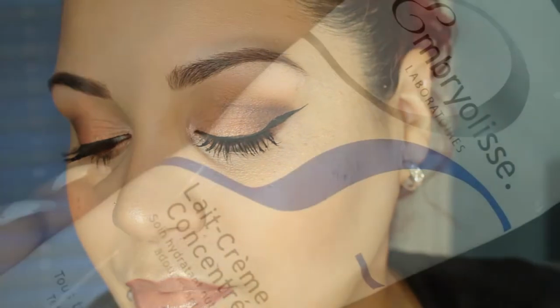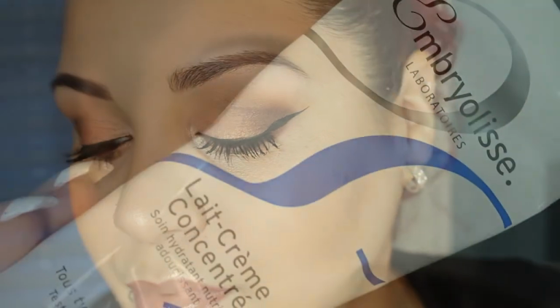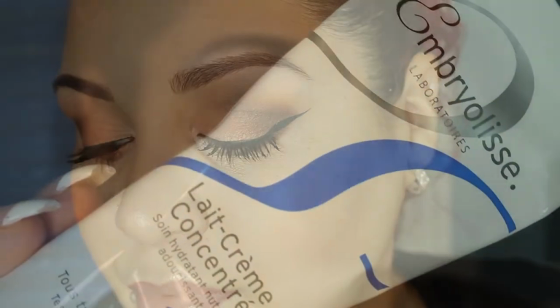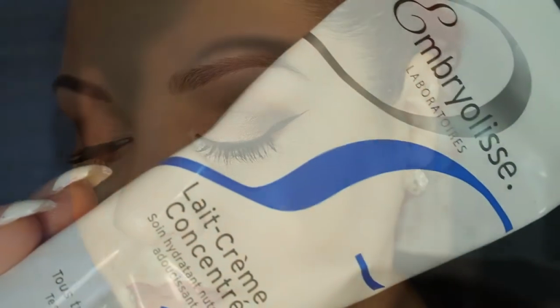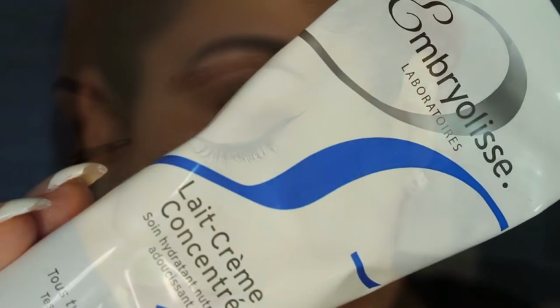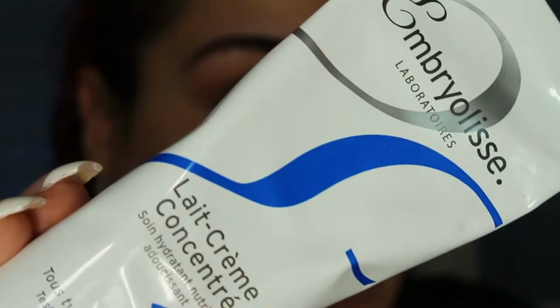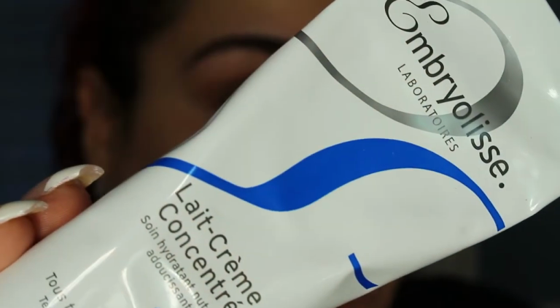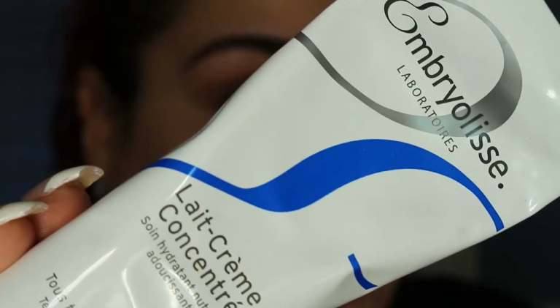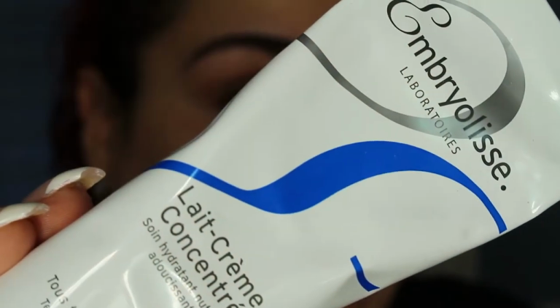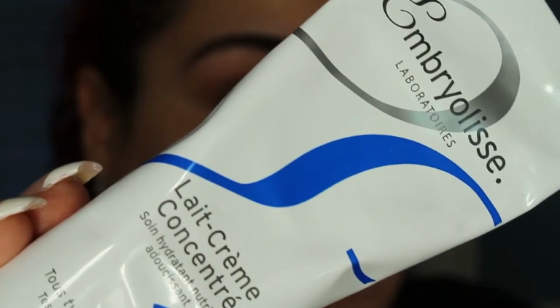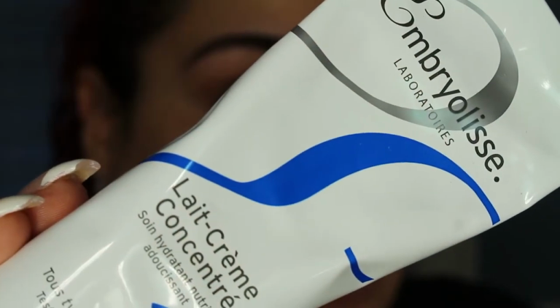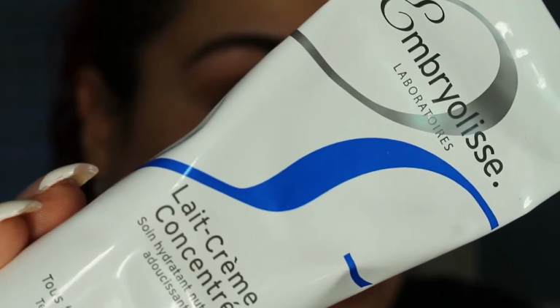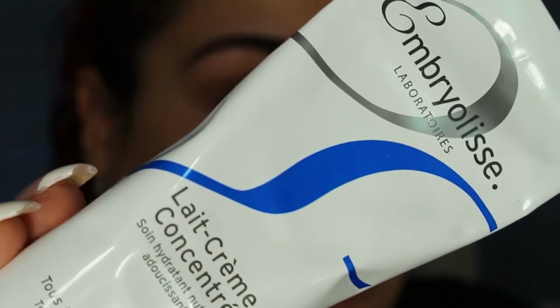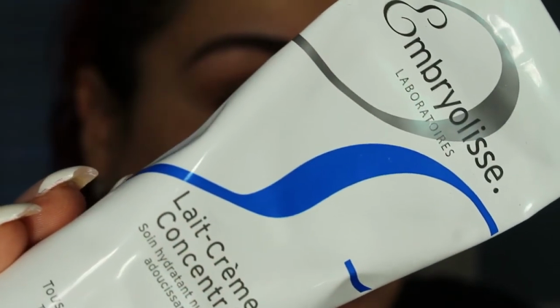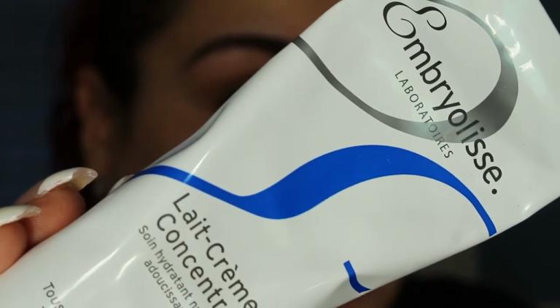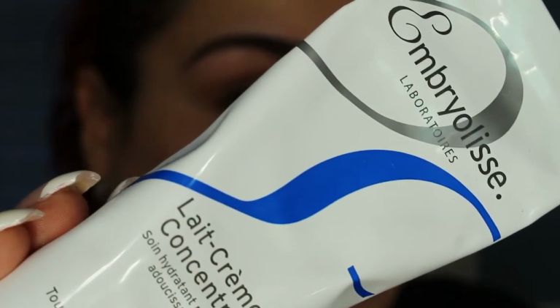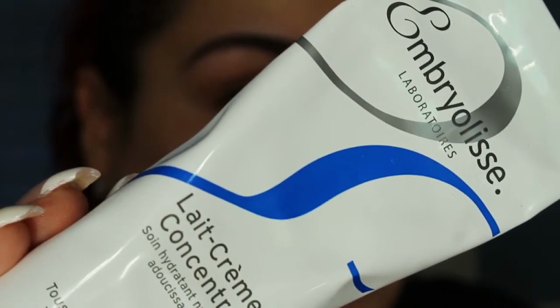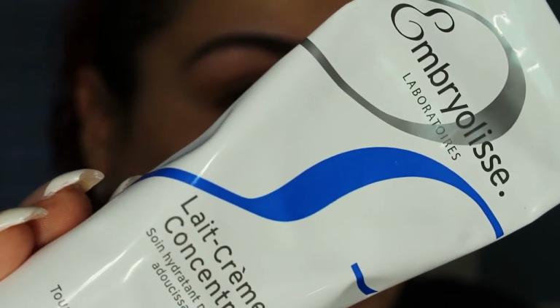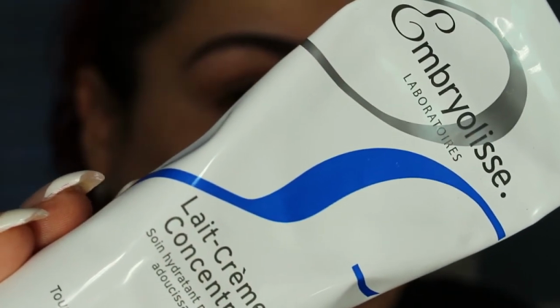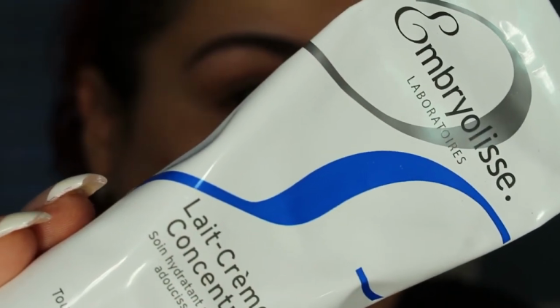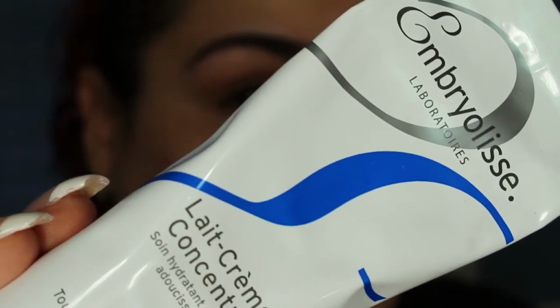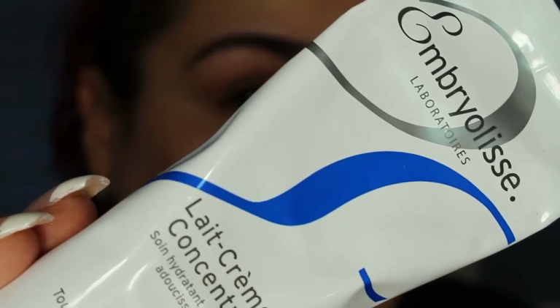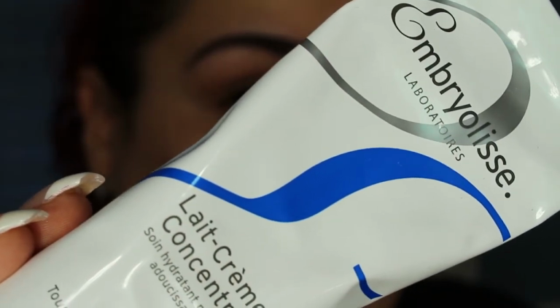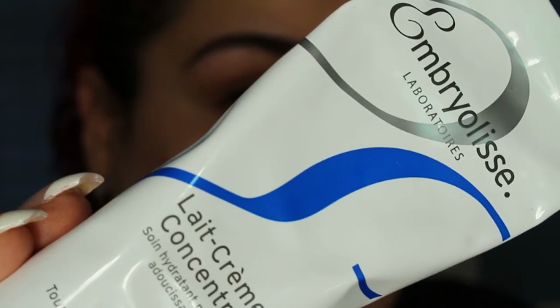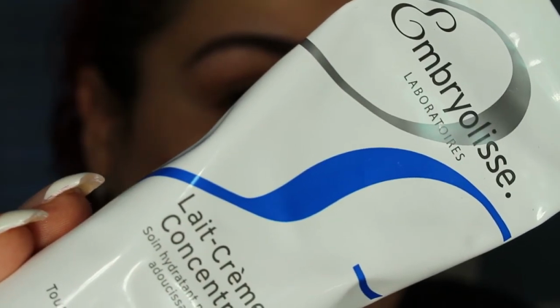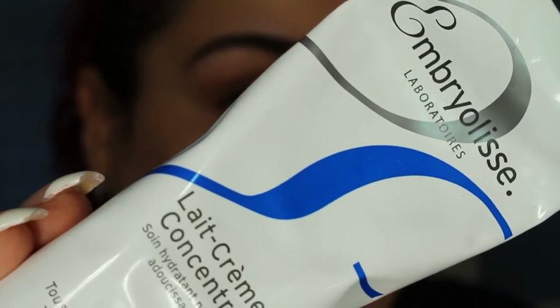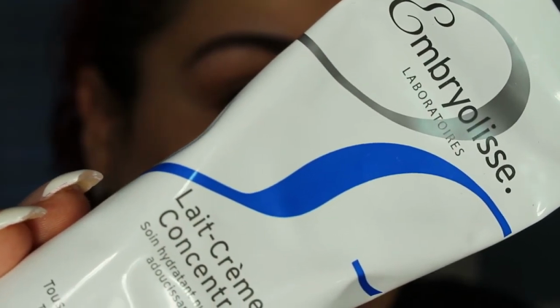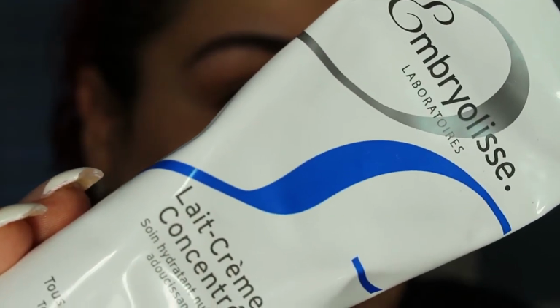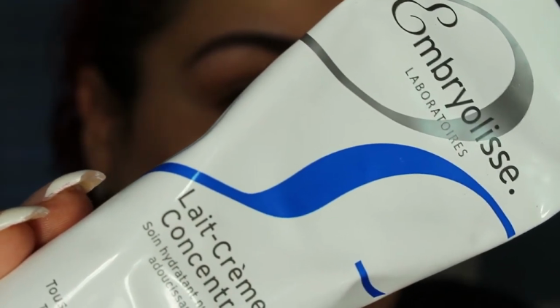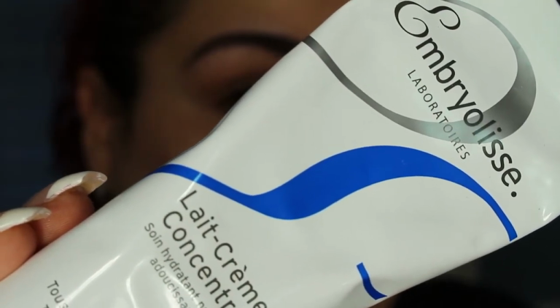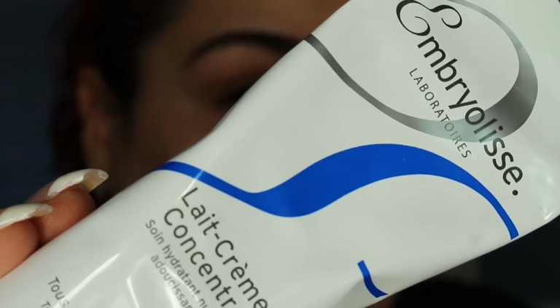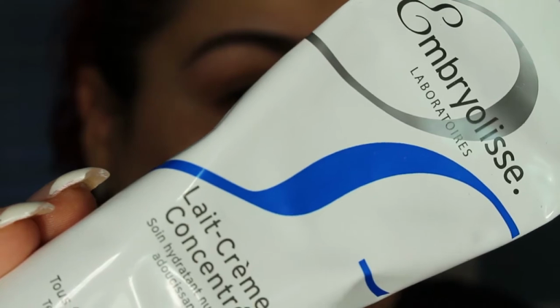I've started off by moisturizing my face using my Embrolisse Light Creme Concentrate.